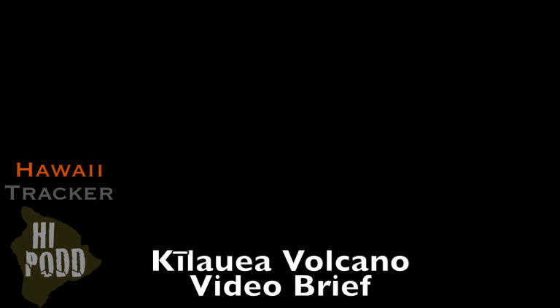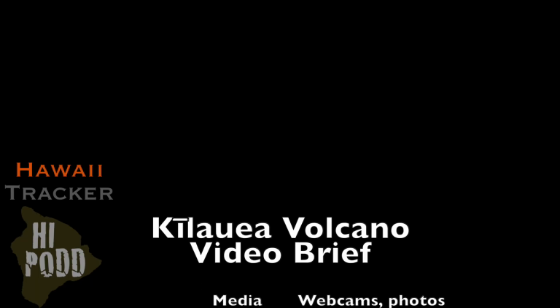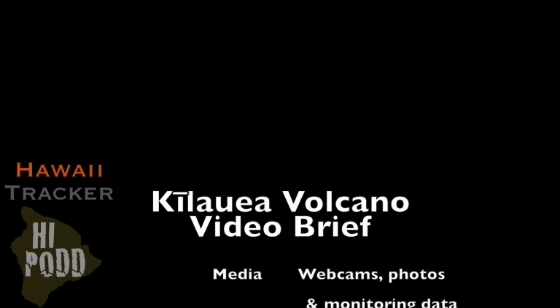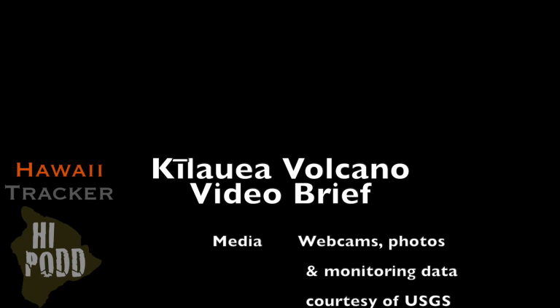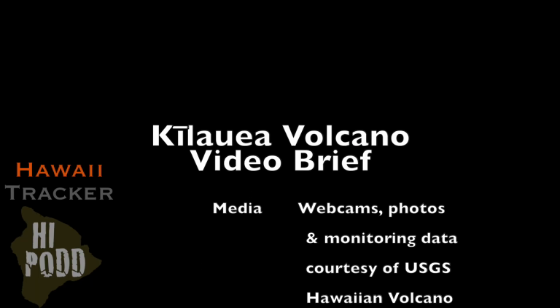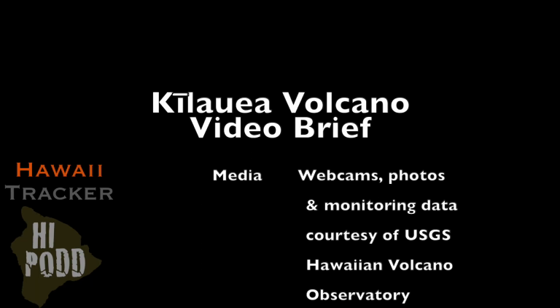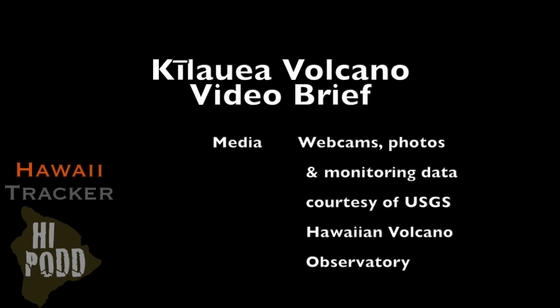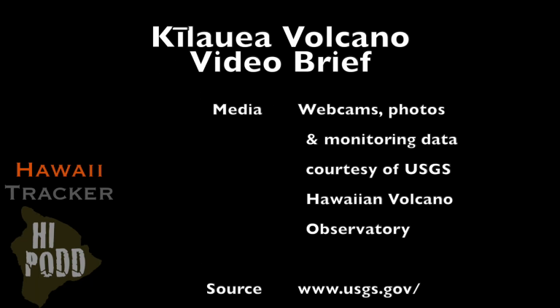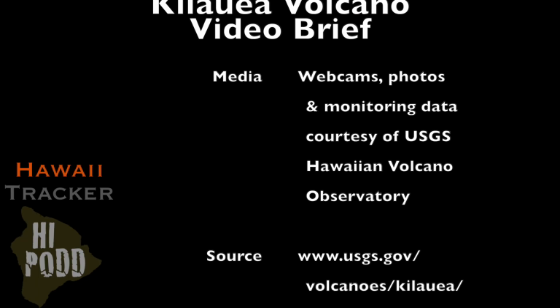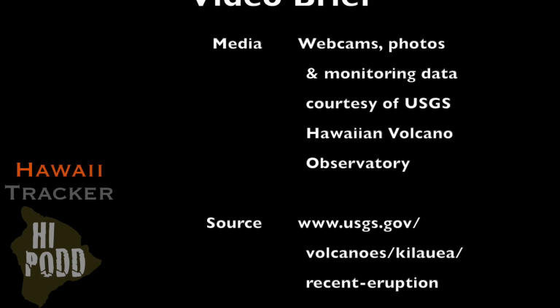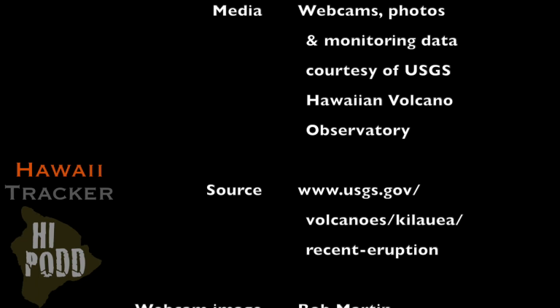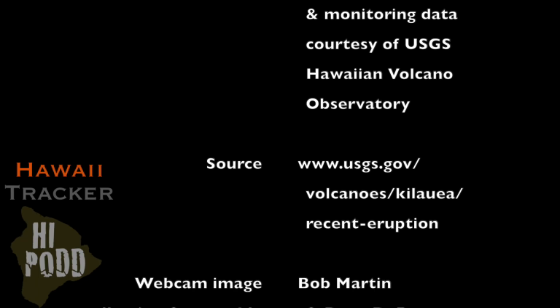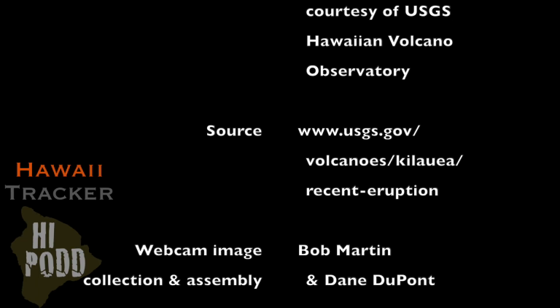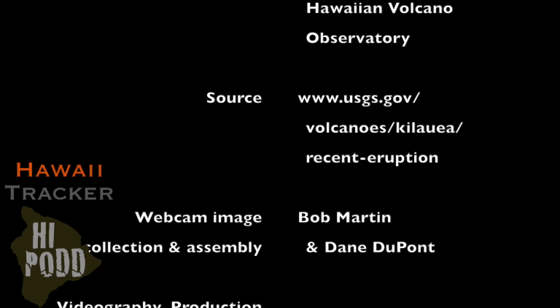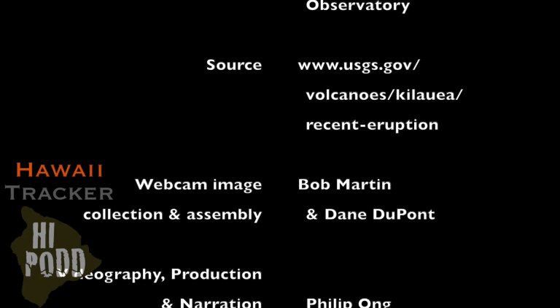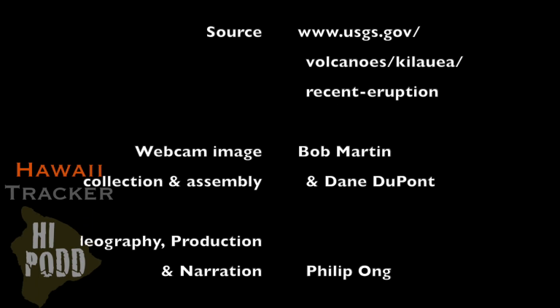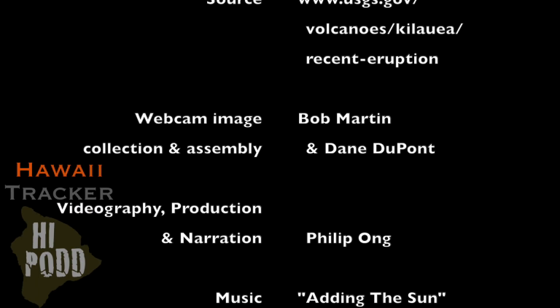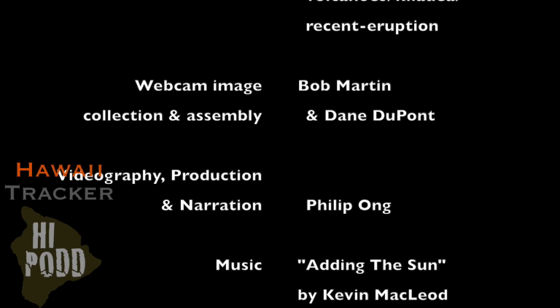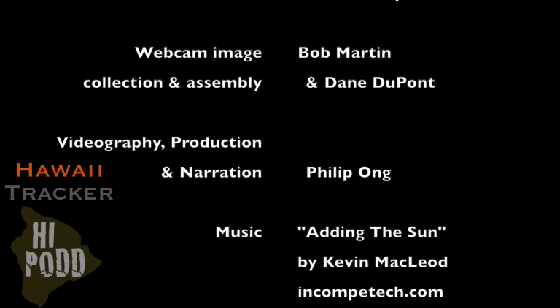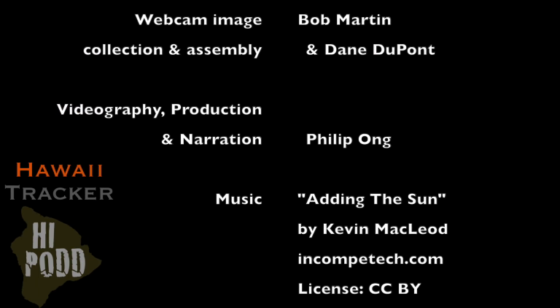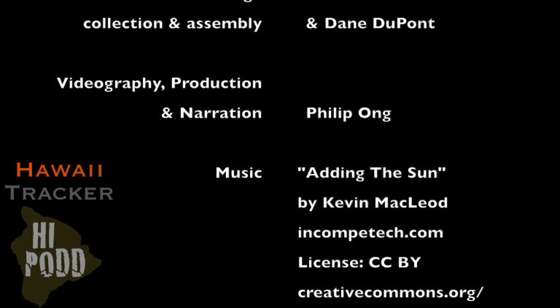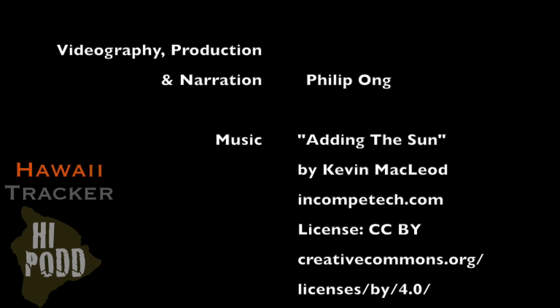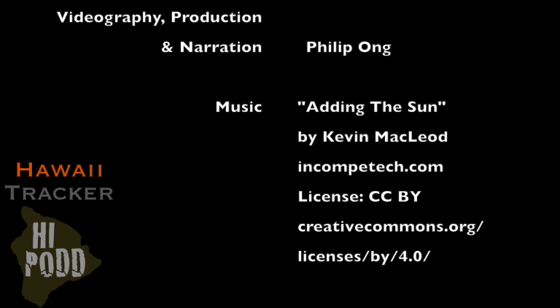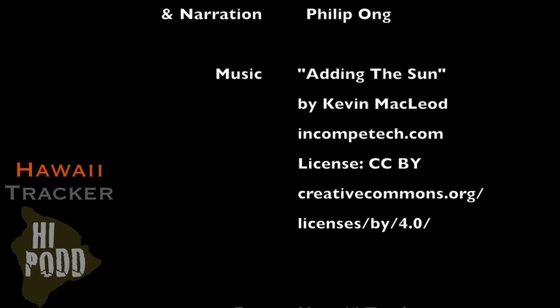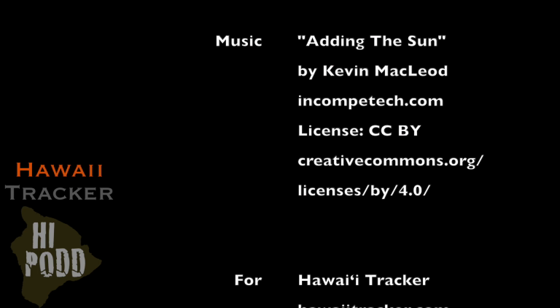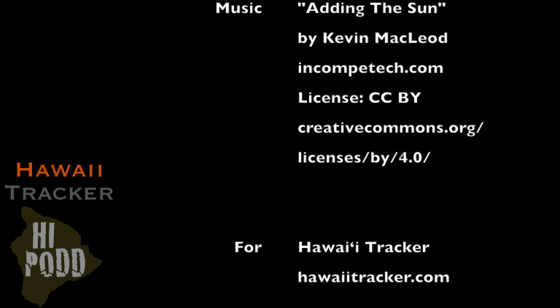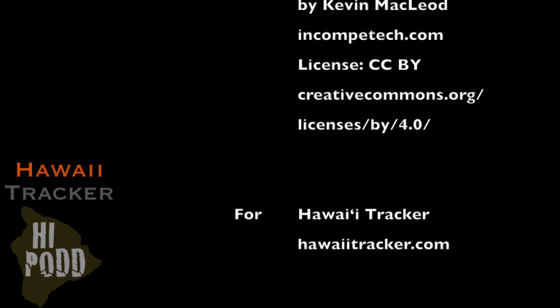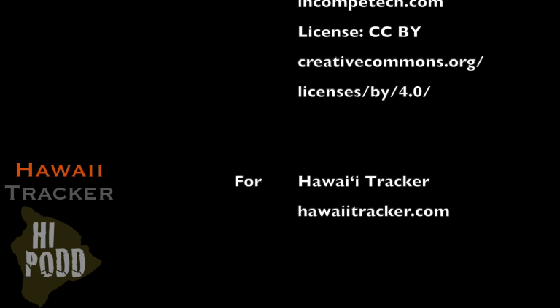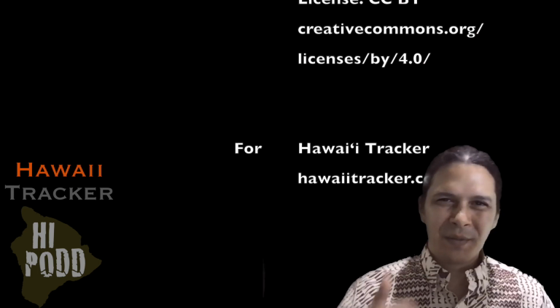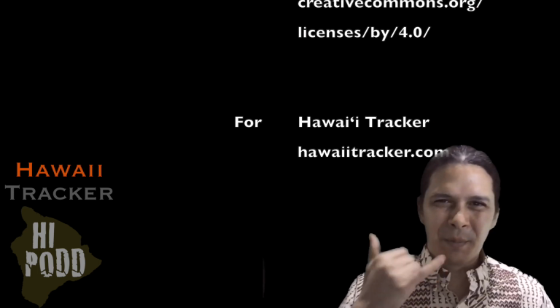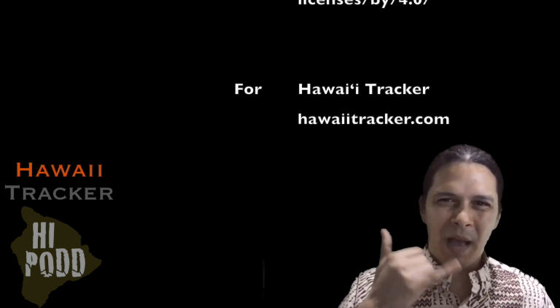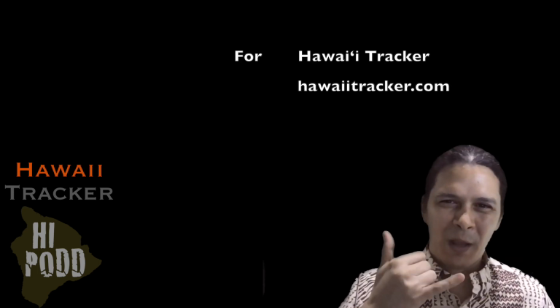That's all this week. To support our productions, please like, share, and subscribe. Mahalo.